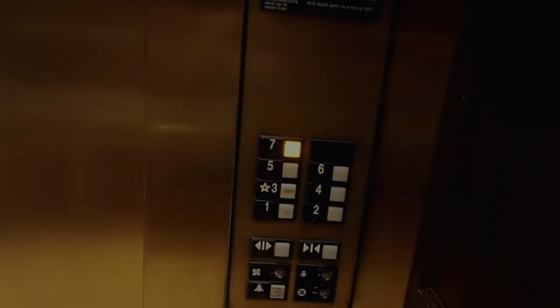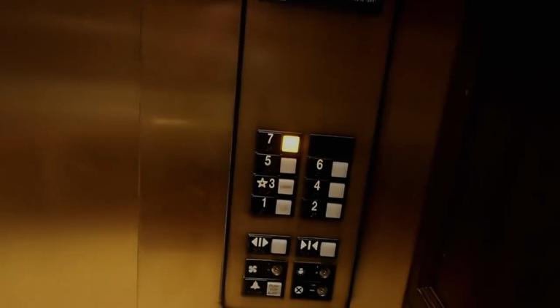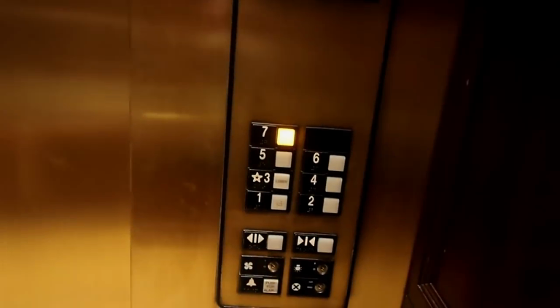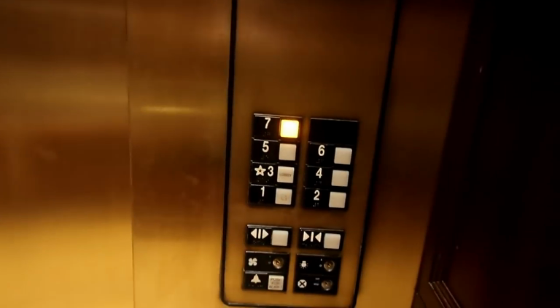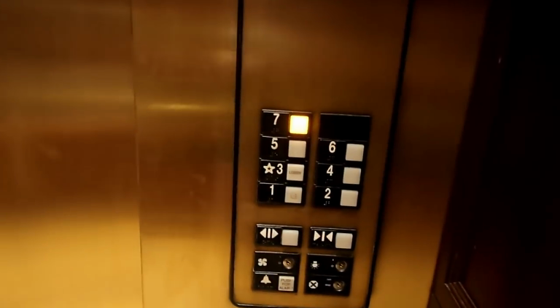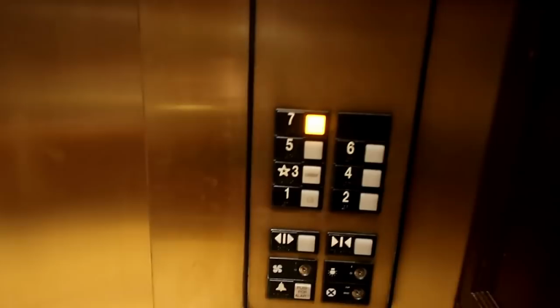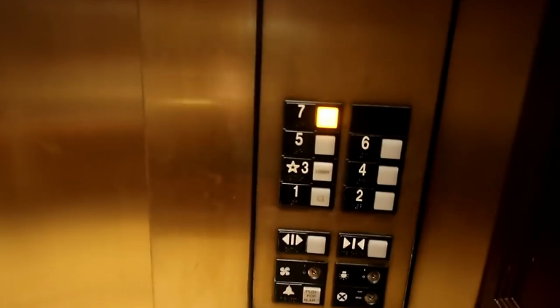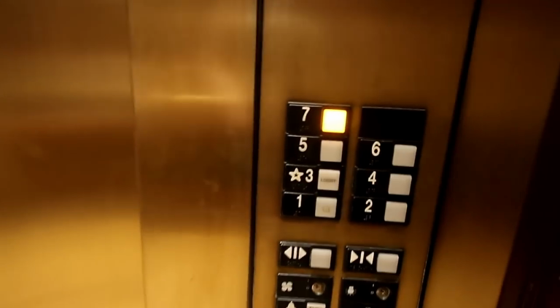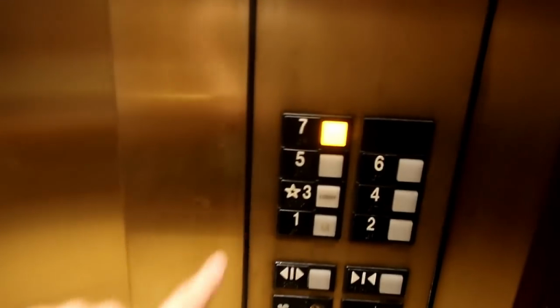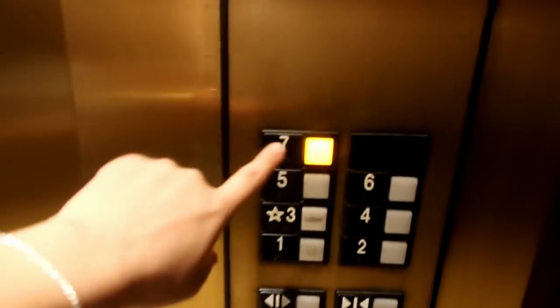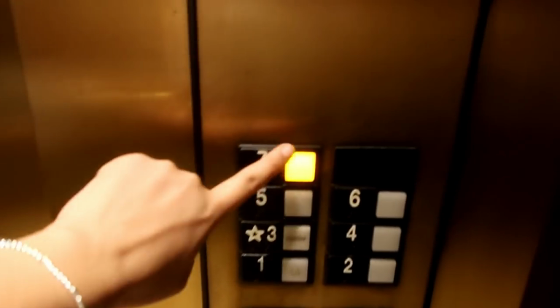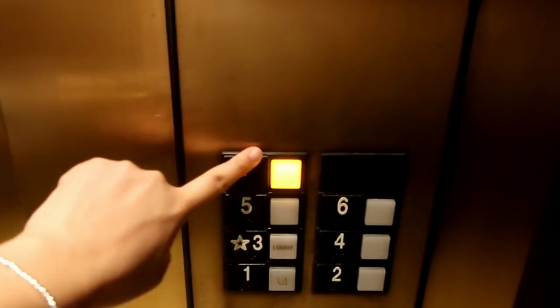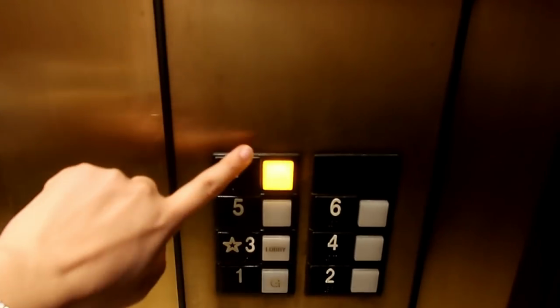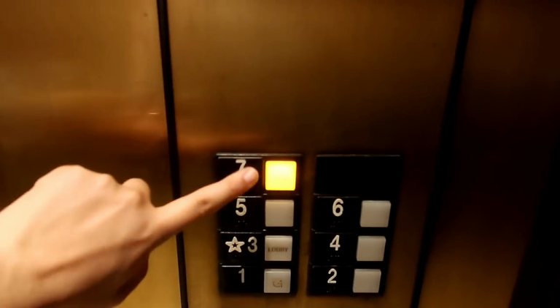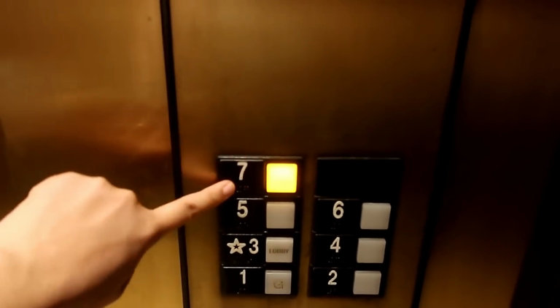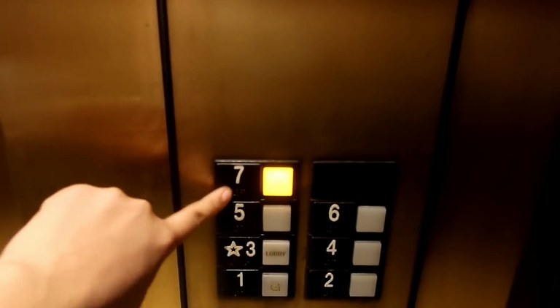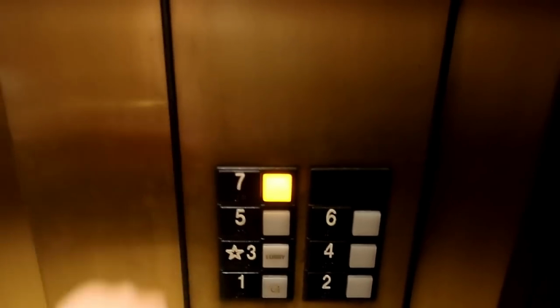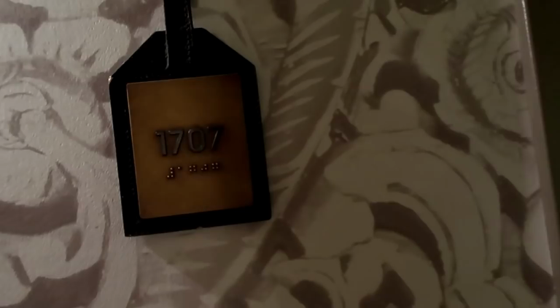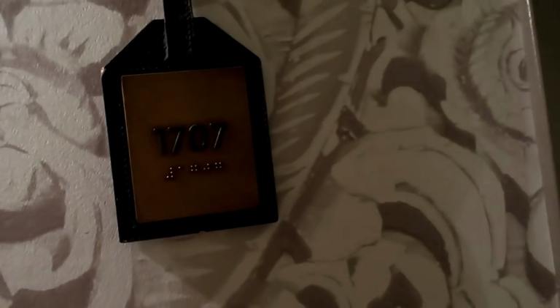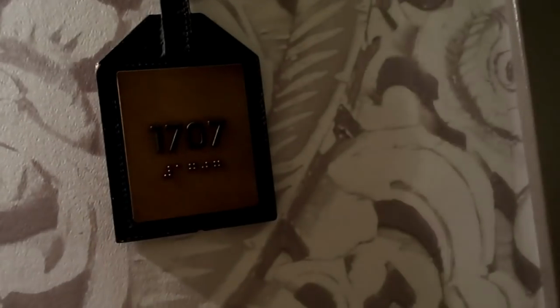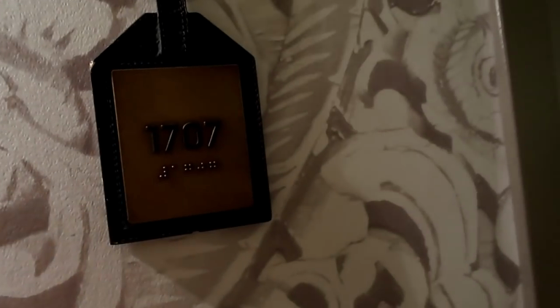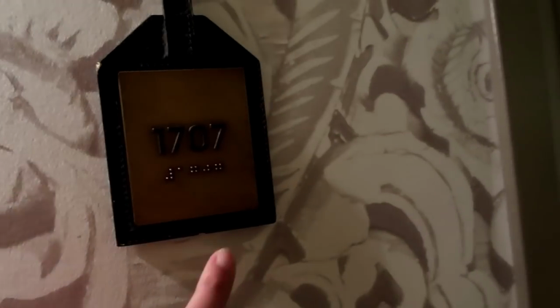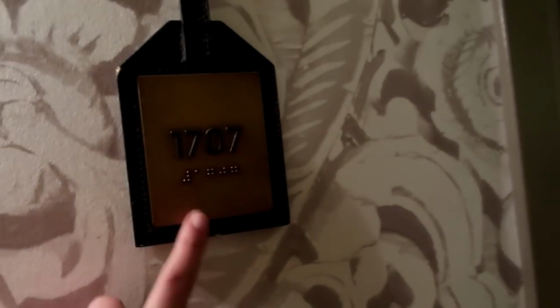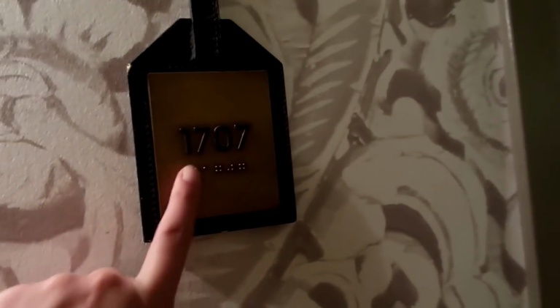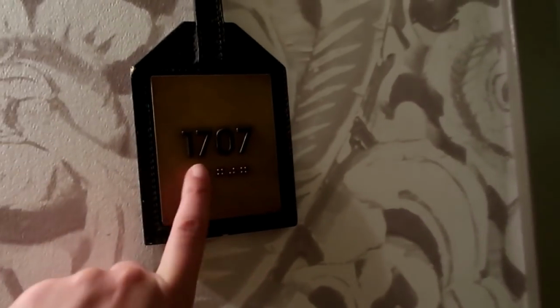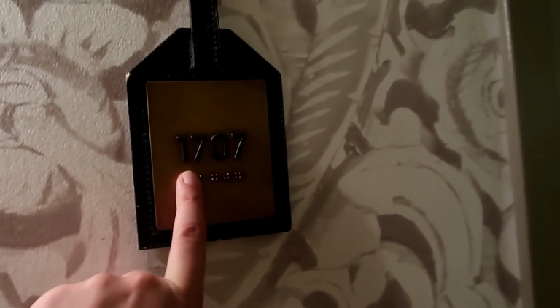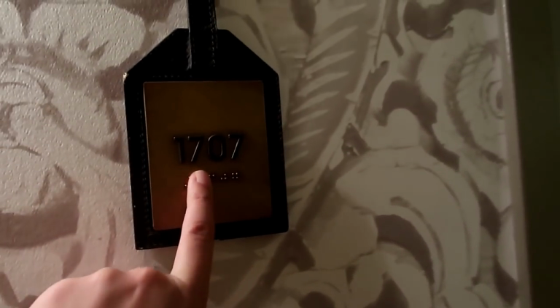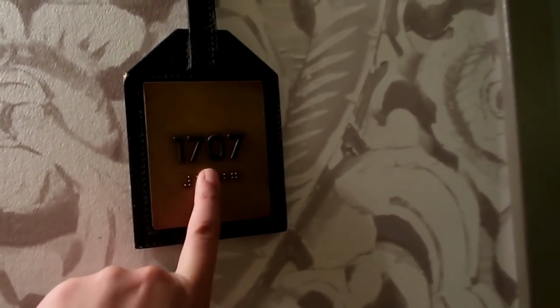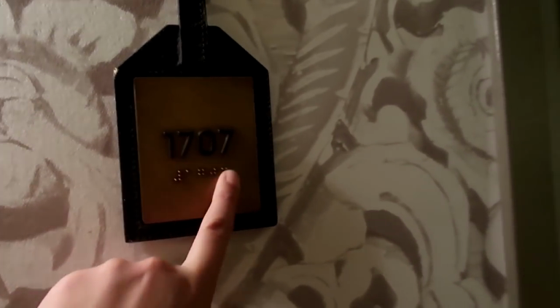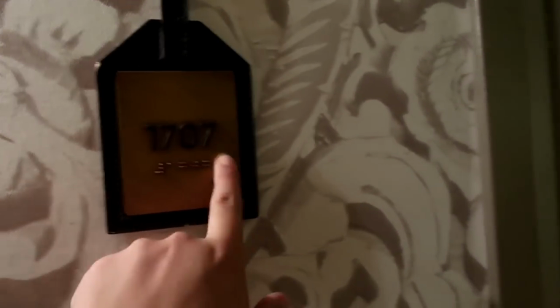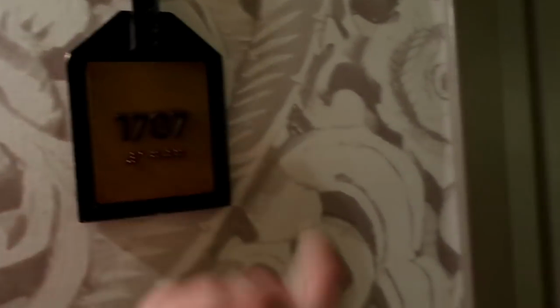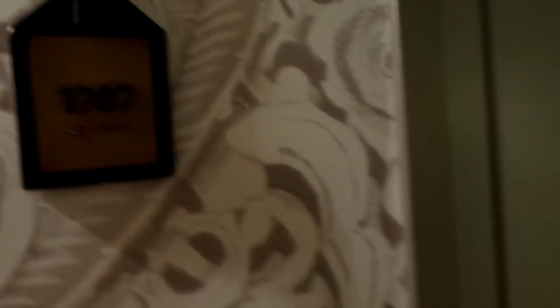We have got a room on the top floor - we are staying in room 1707.